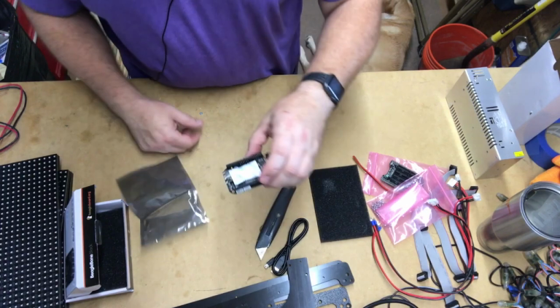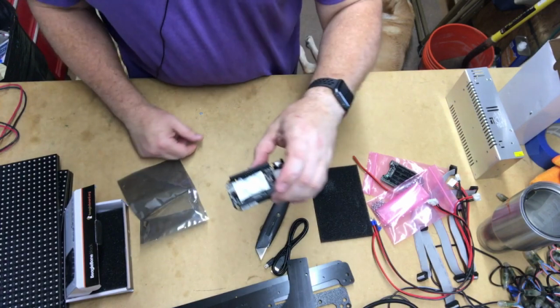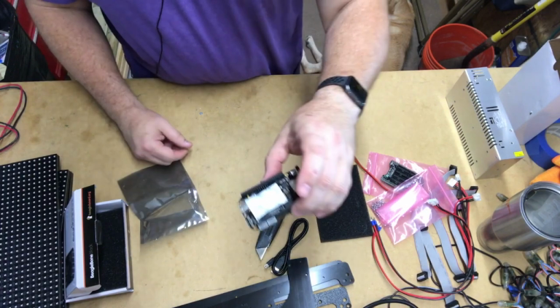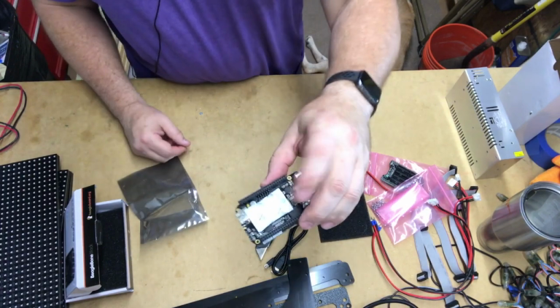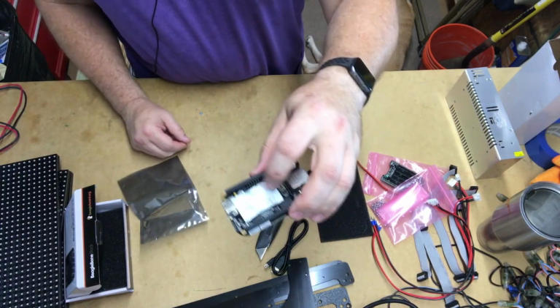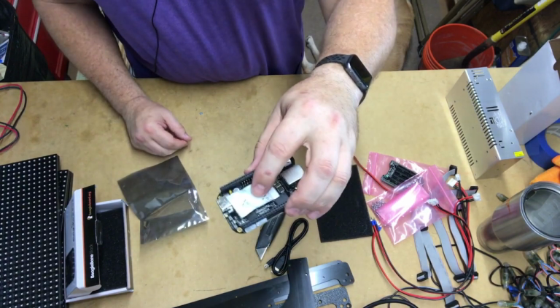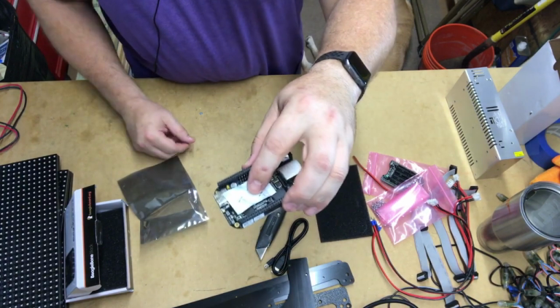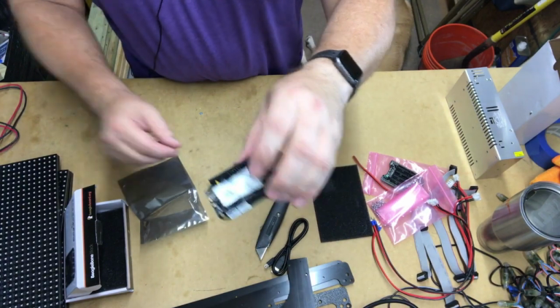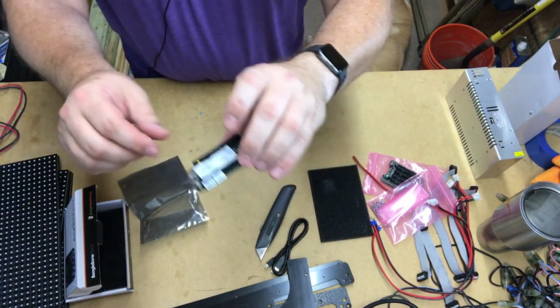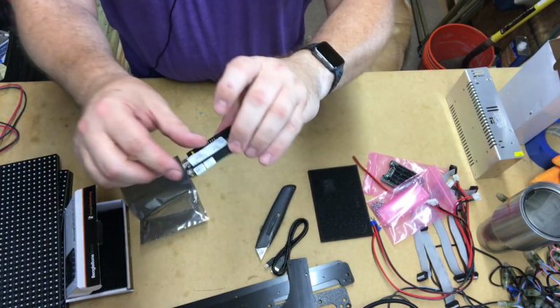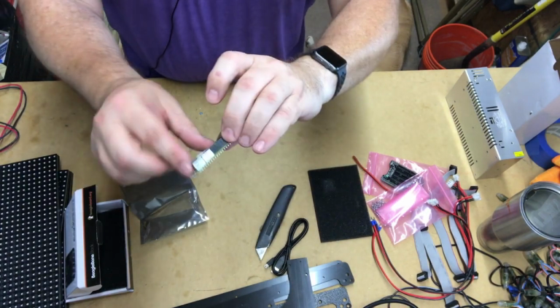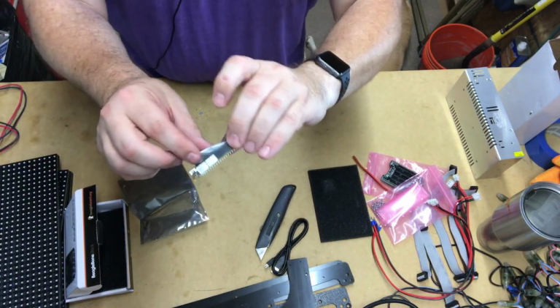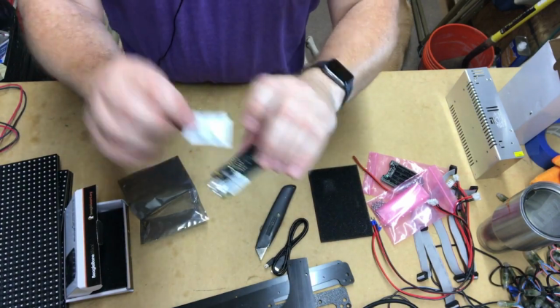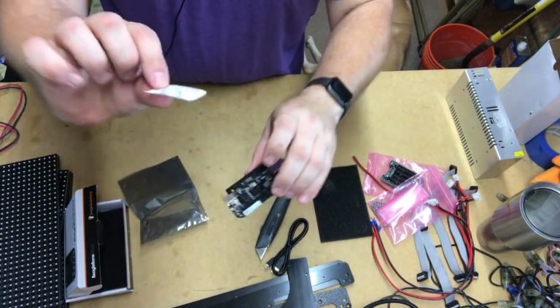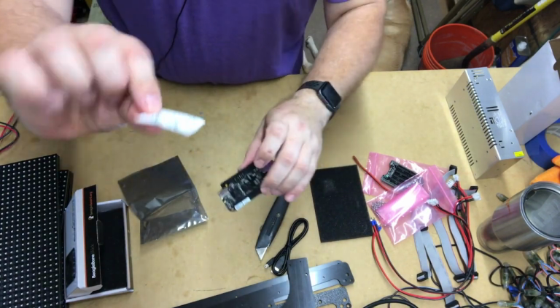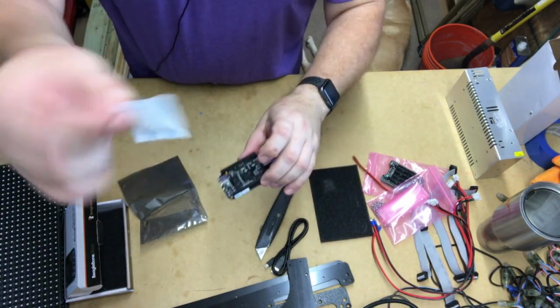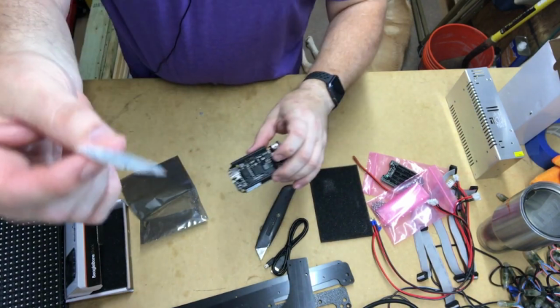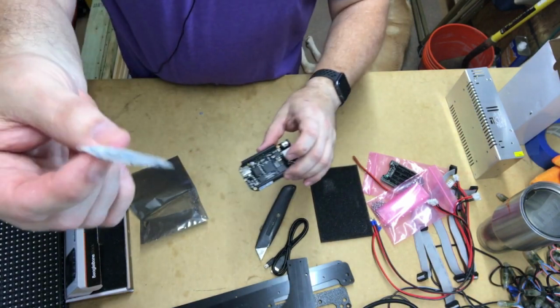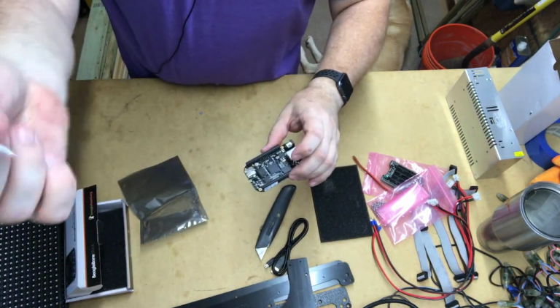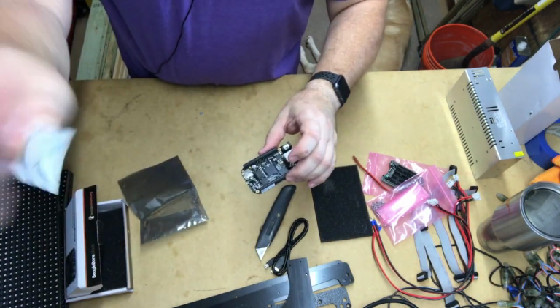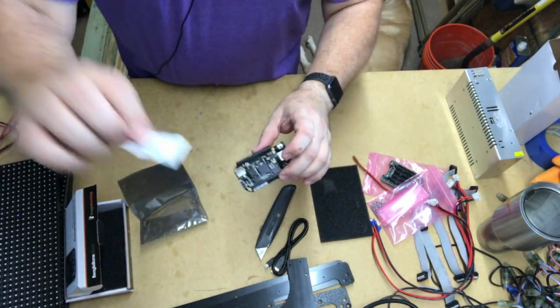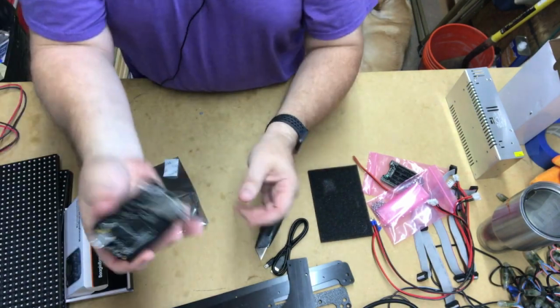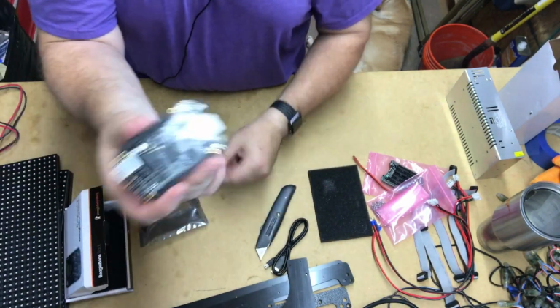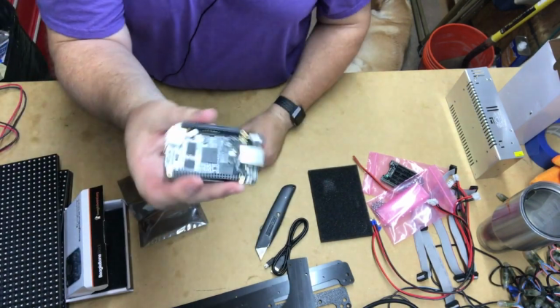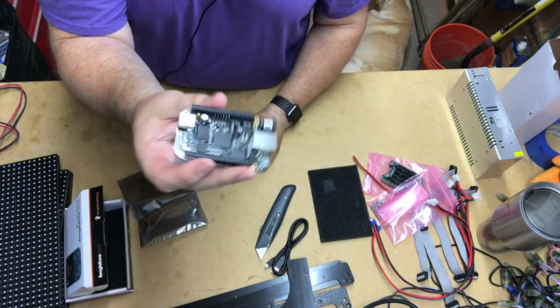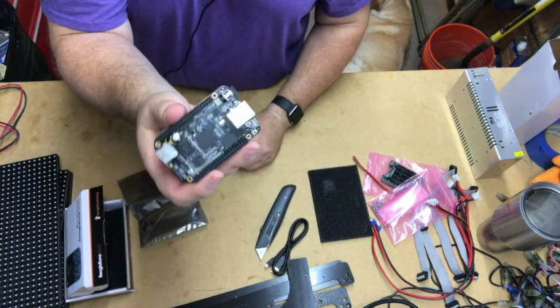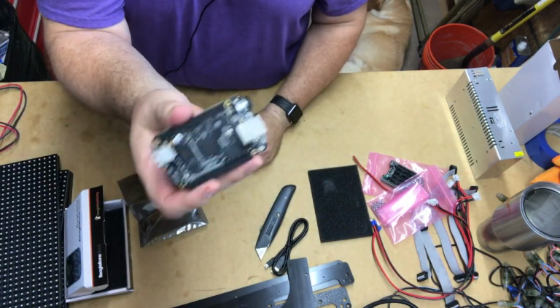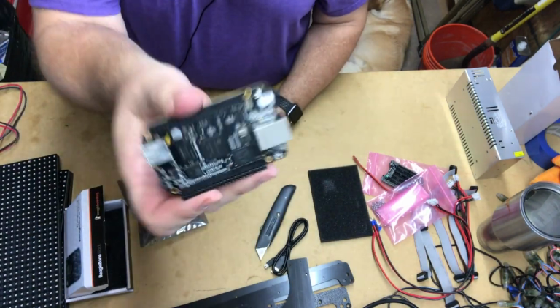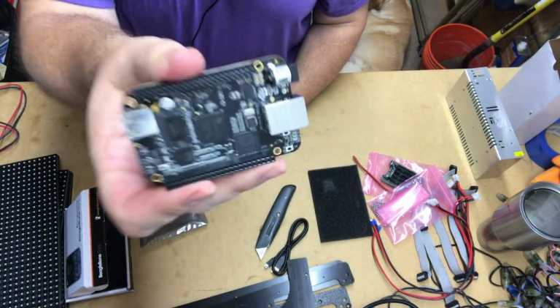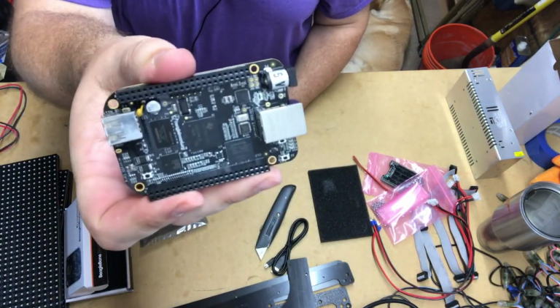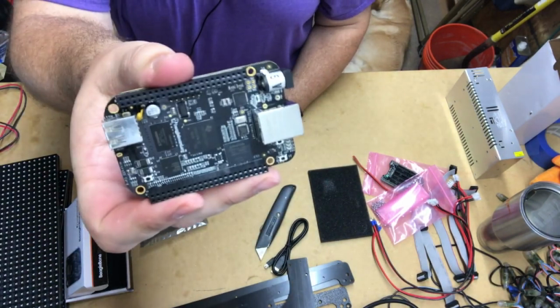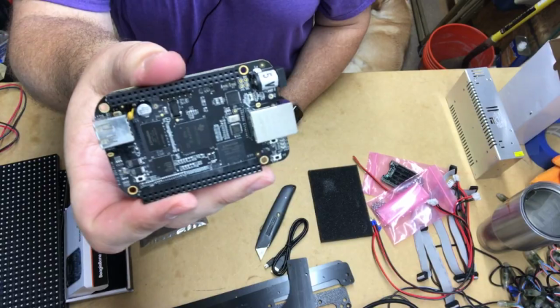And a BeagleBone Black. Oh, and it's got a little desiccant in there. Never seen one of these. So there it is.